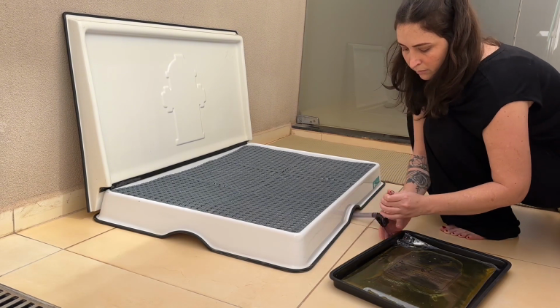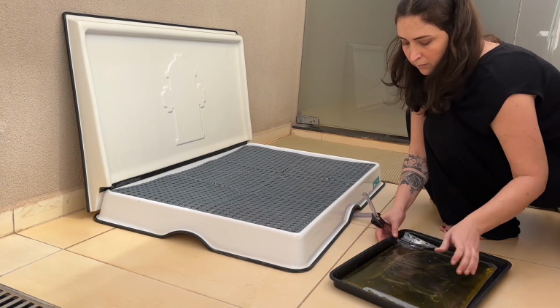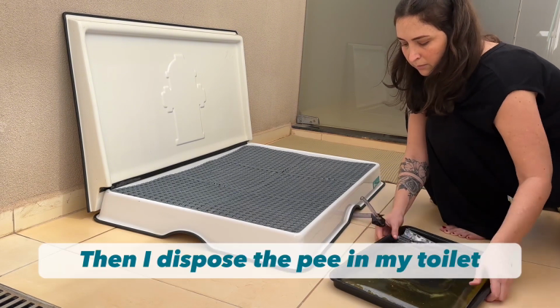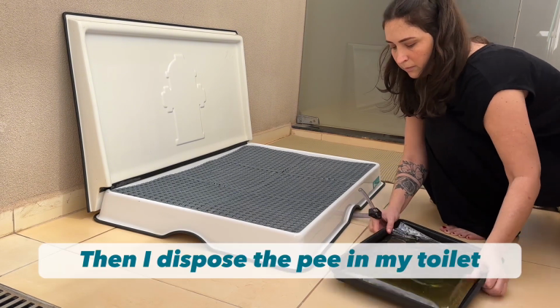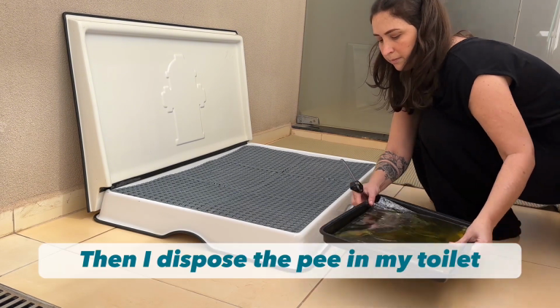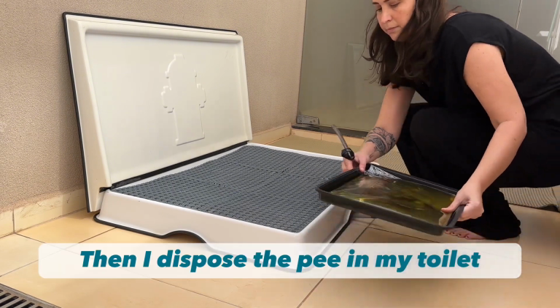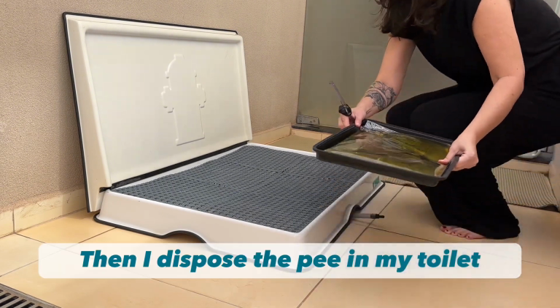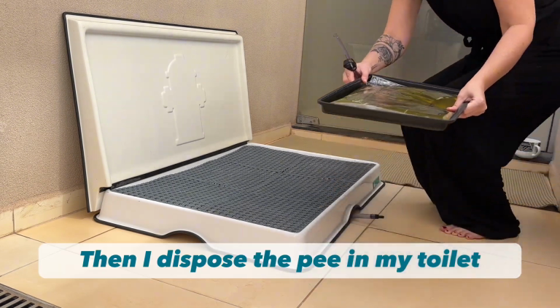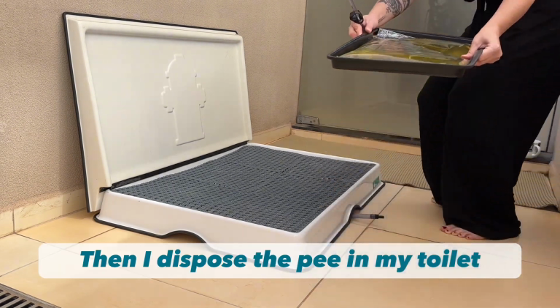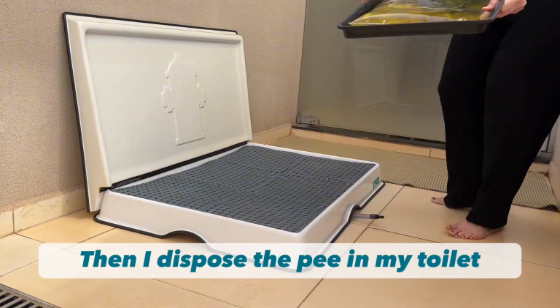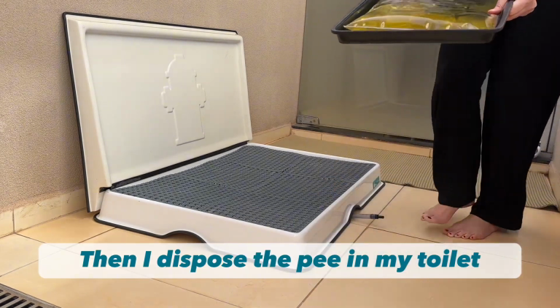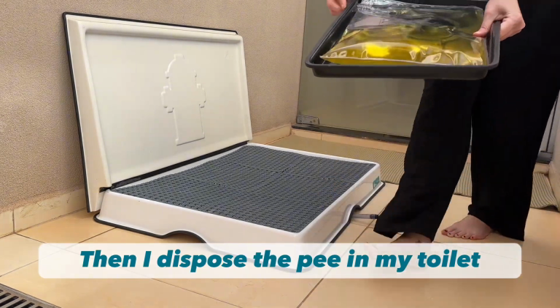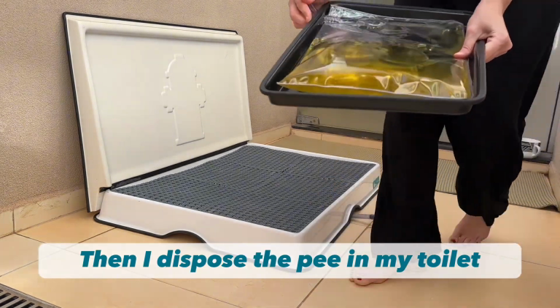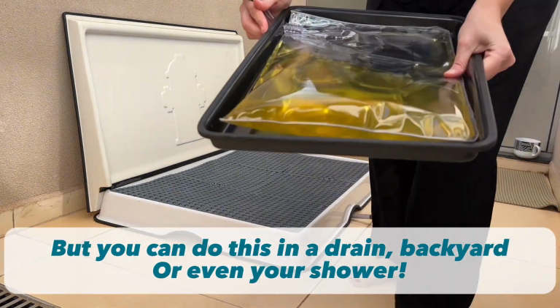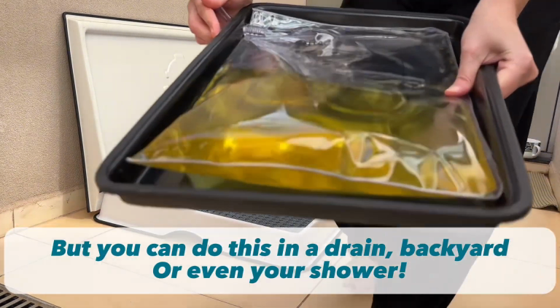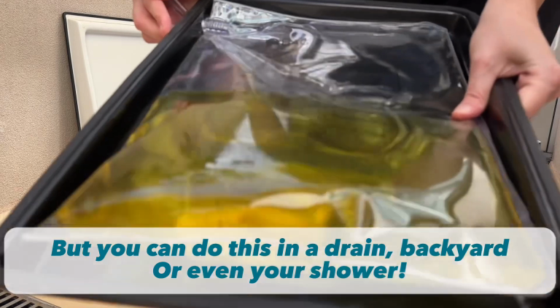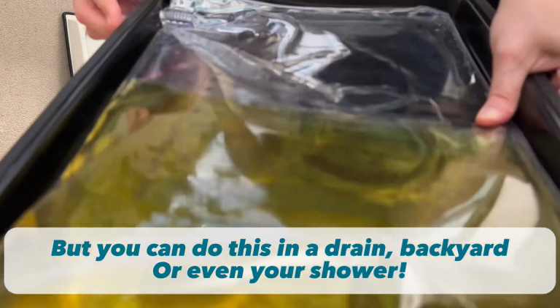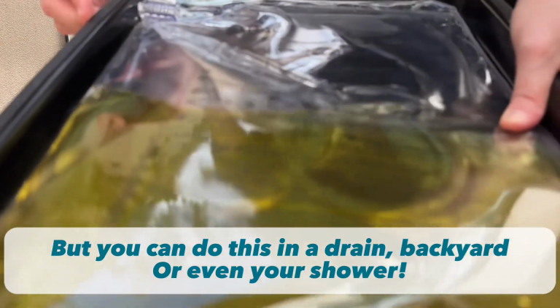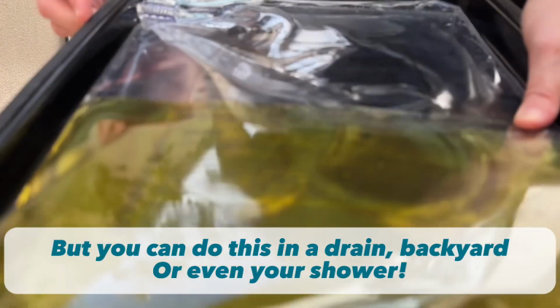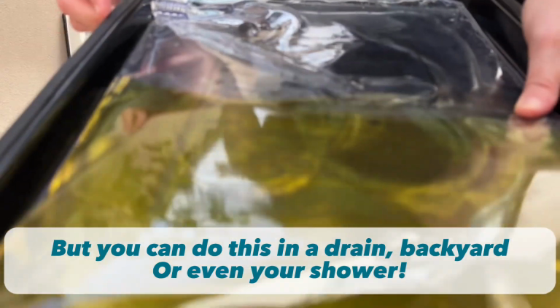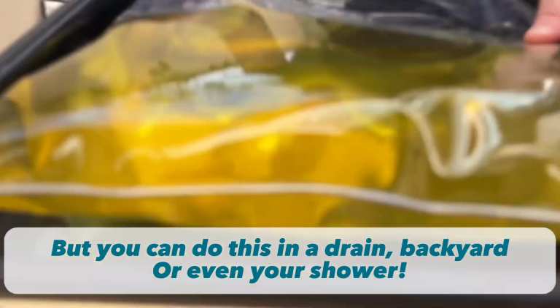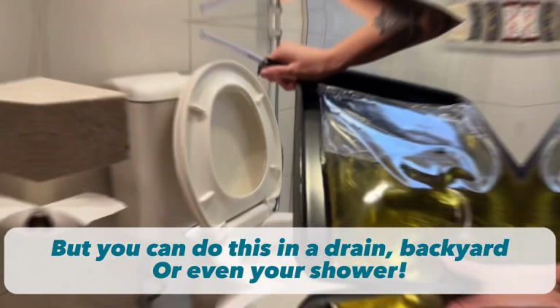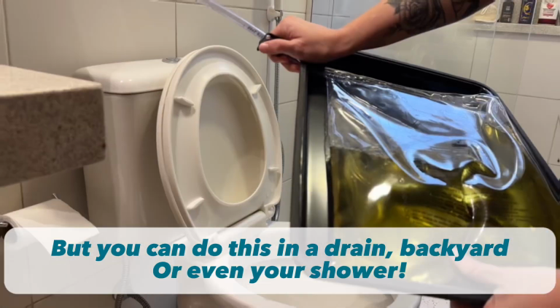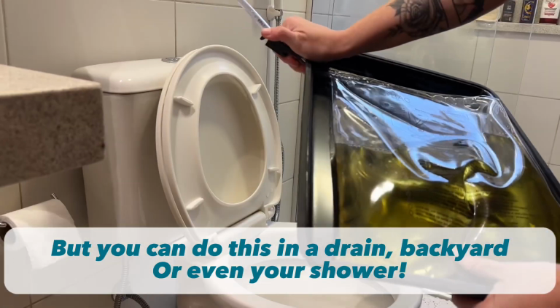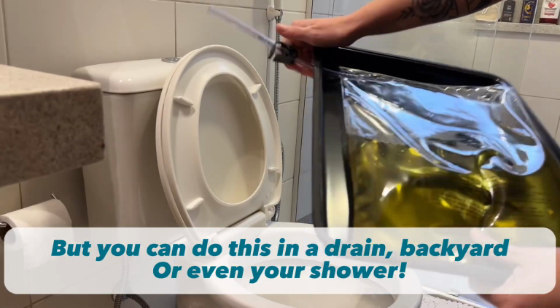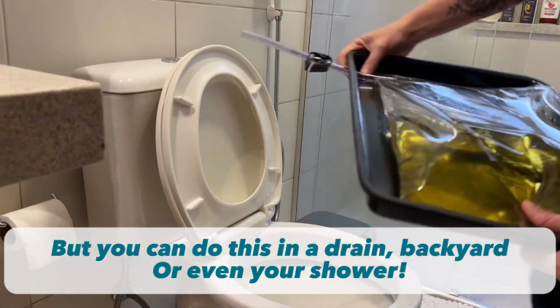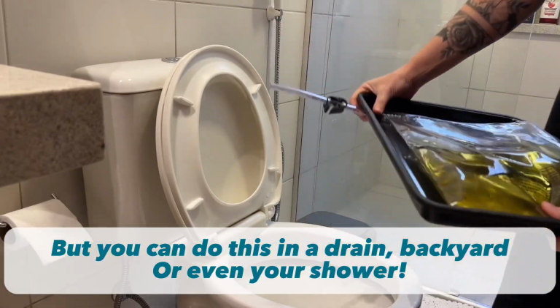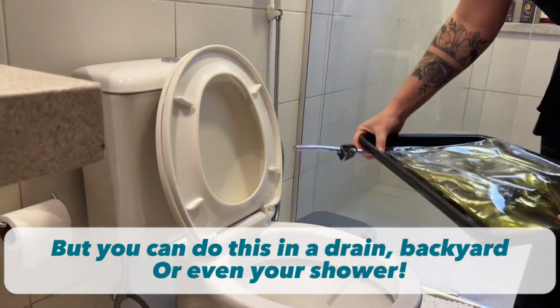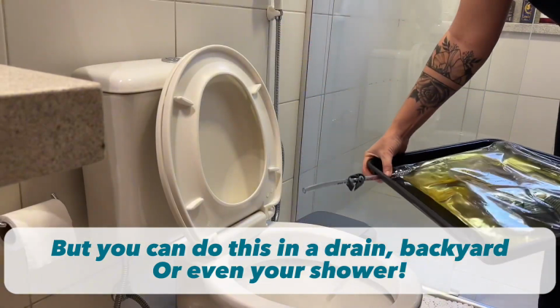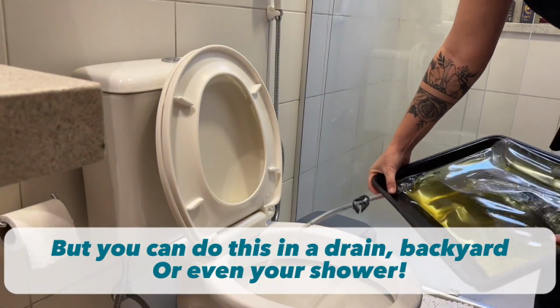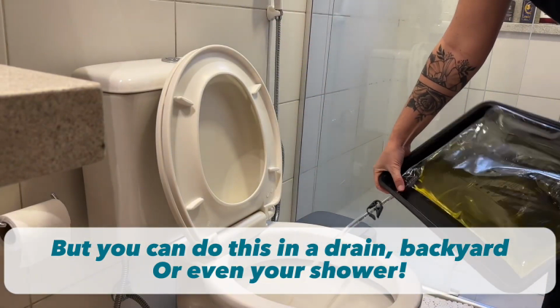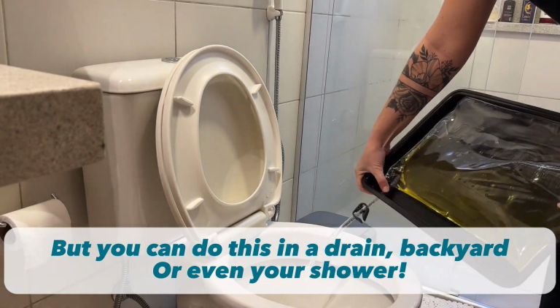I then dispose of the pee in my toilet, but remember you can do this in any drain, backyard, or even your shower.